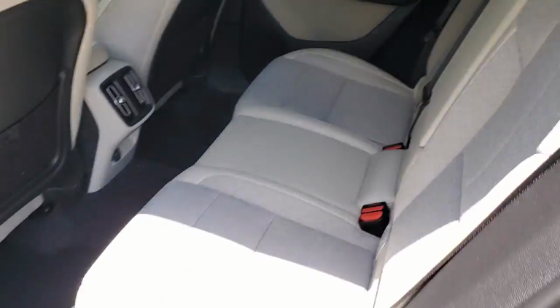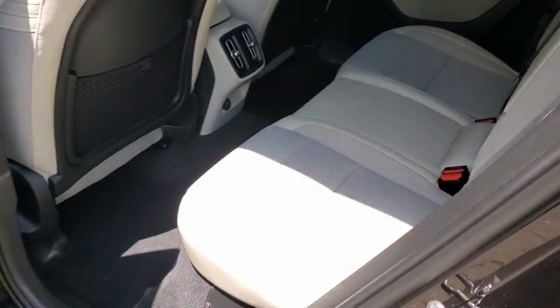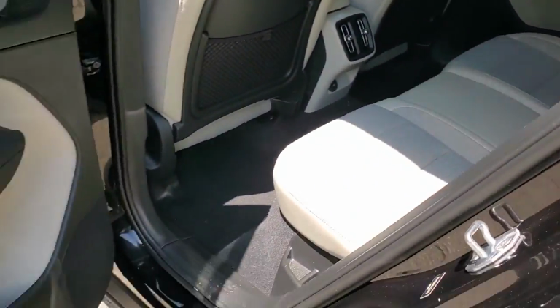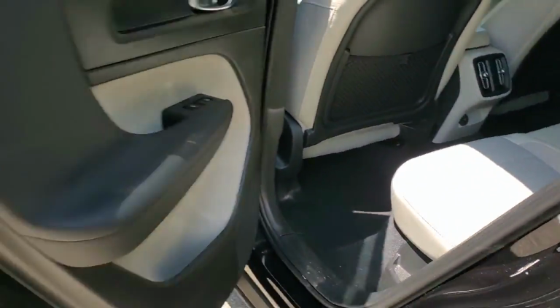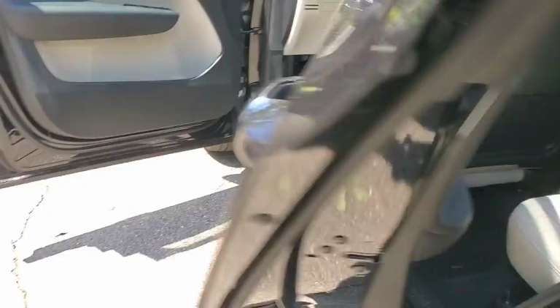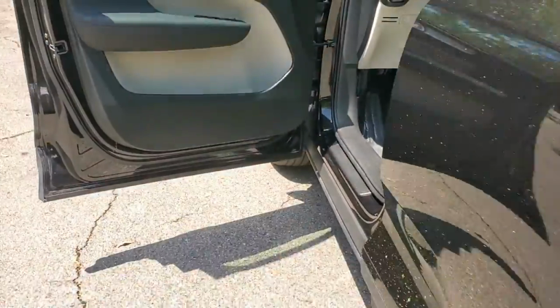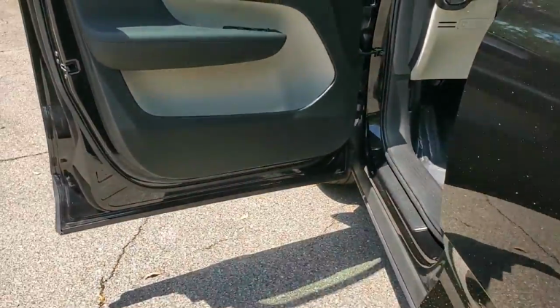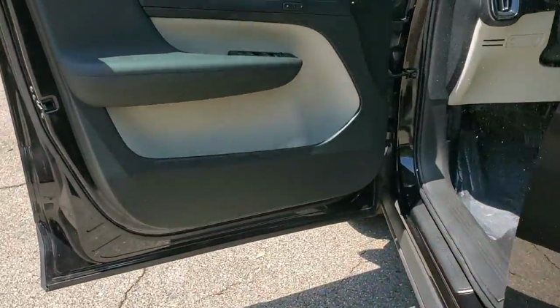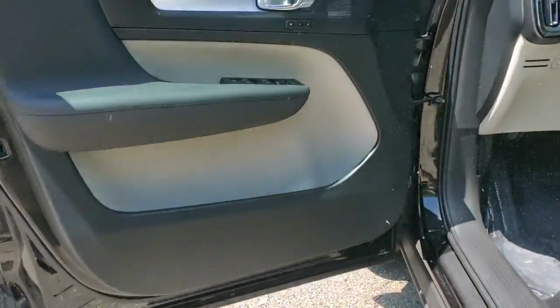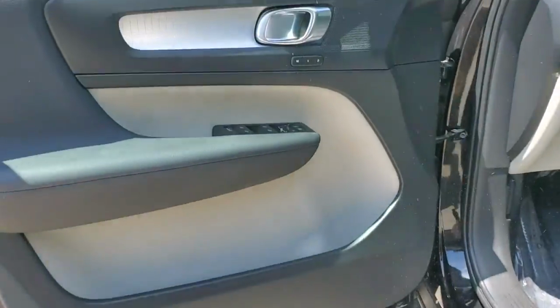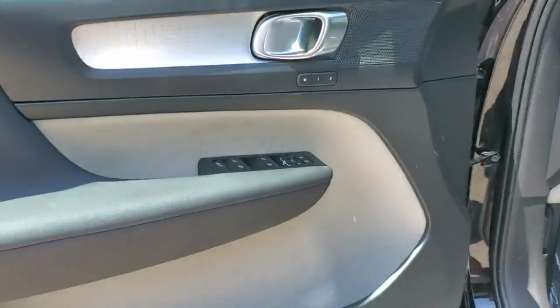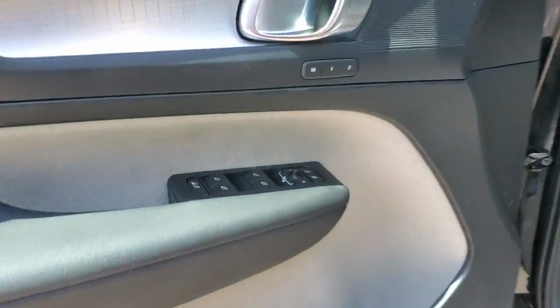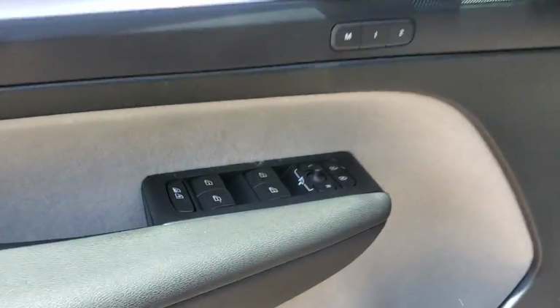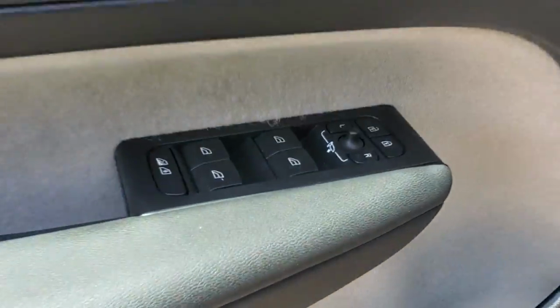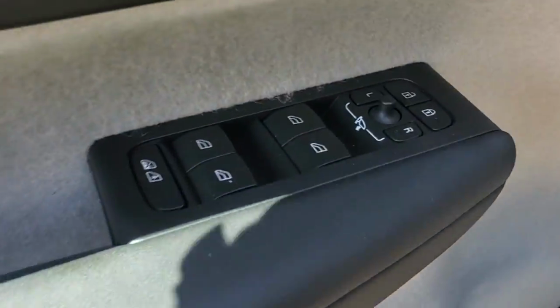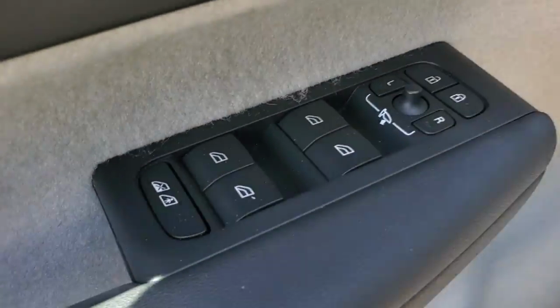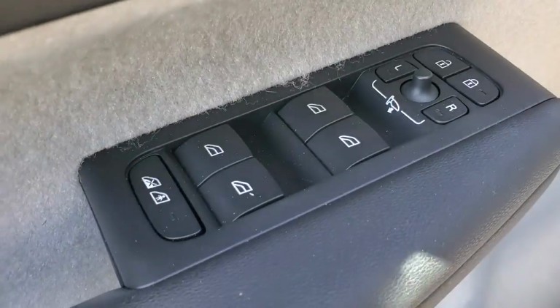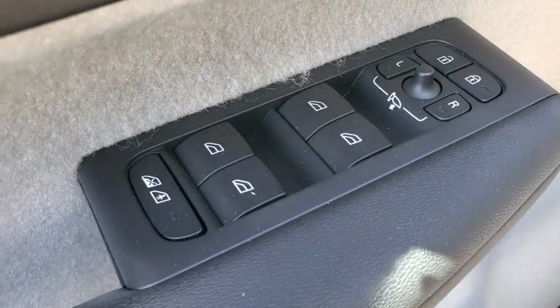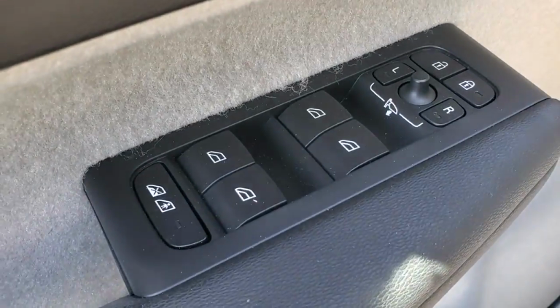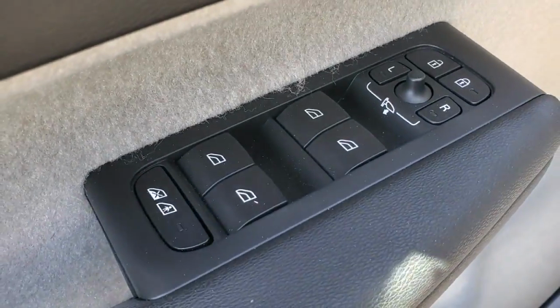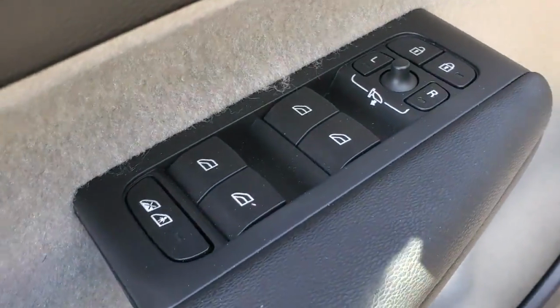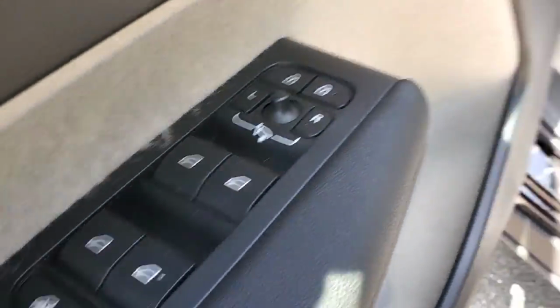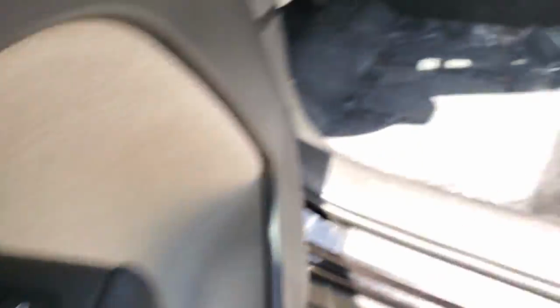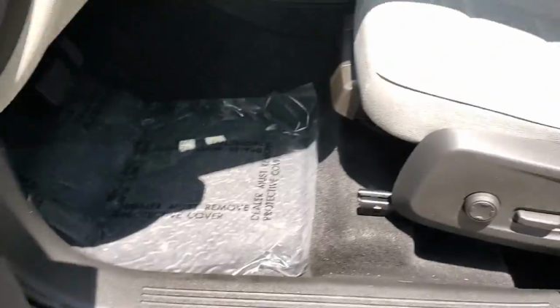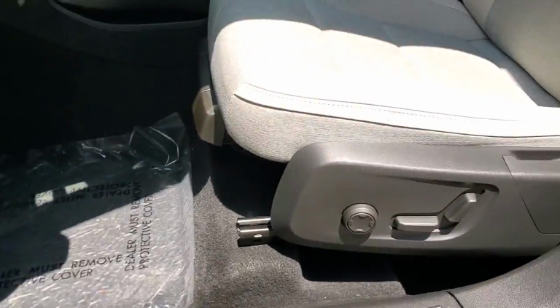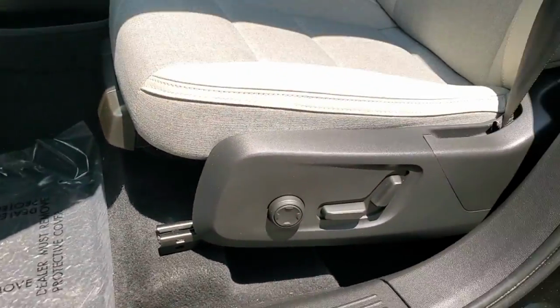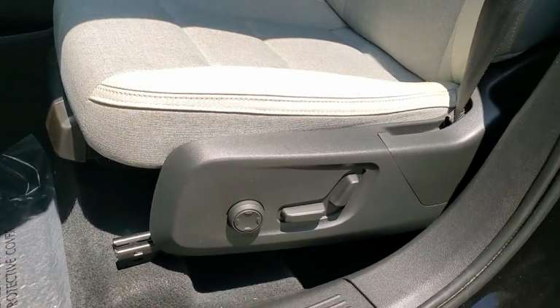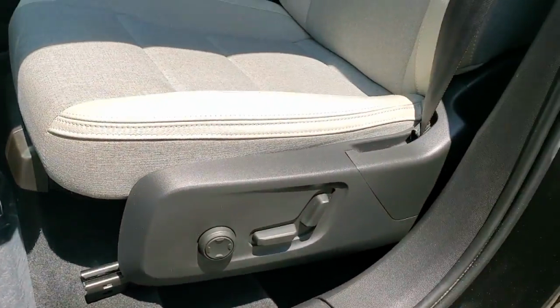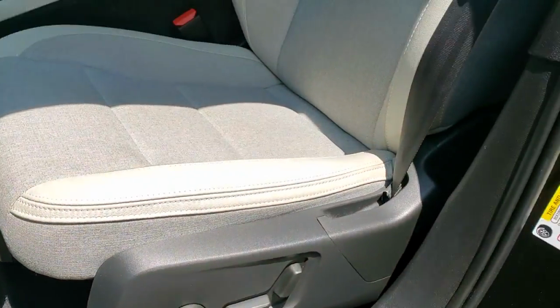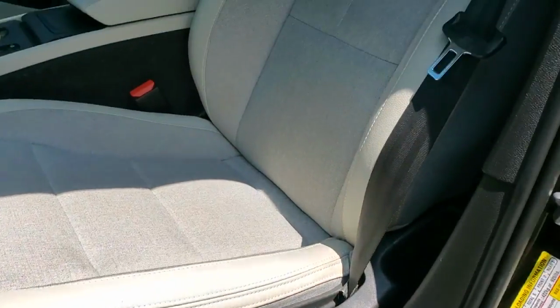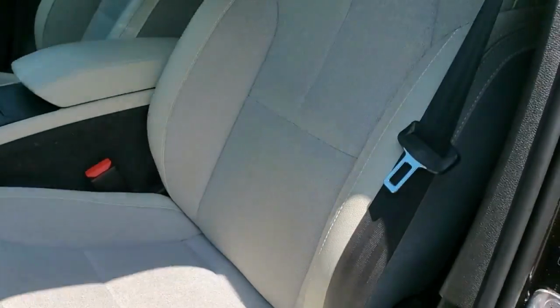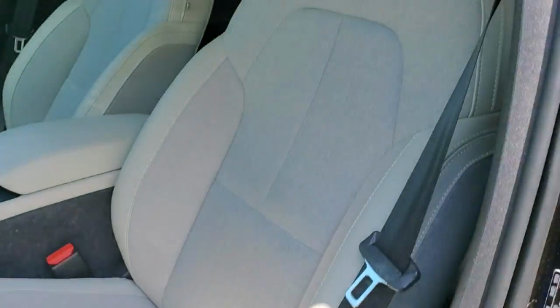Get the comfort and security your family deserves in this XC40. Our team will give you an outstanding test drive experience. Stop in today.